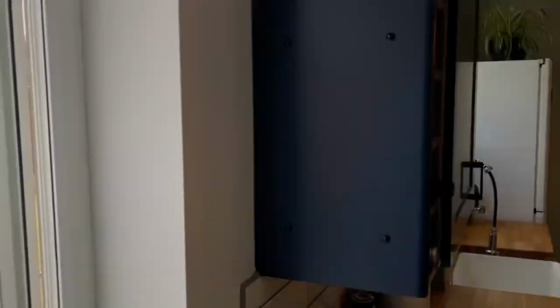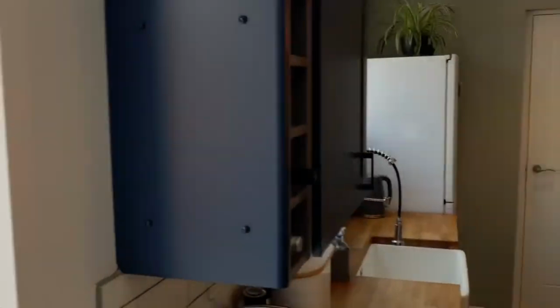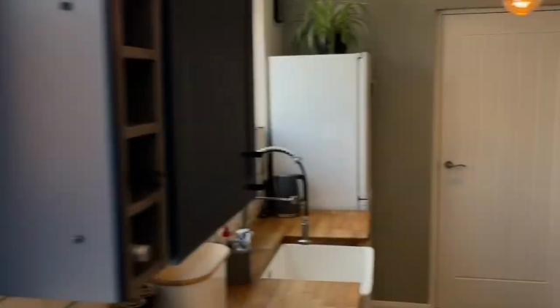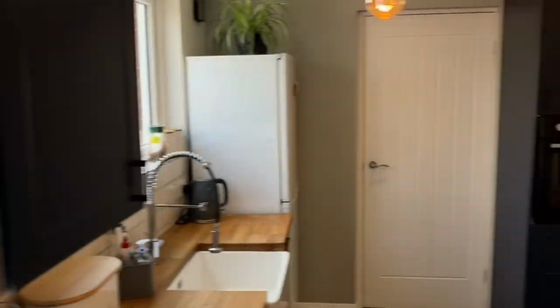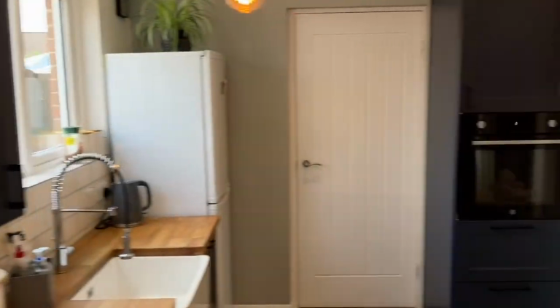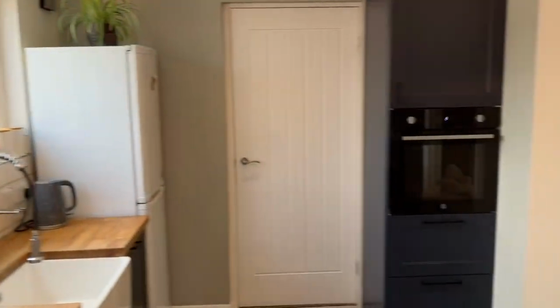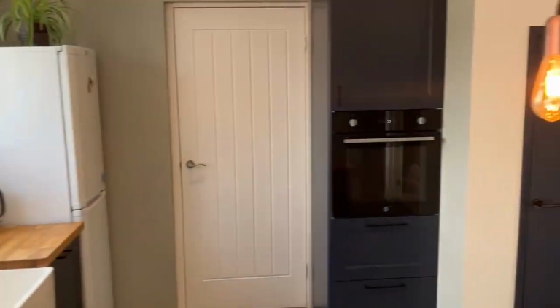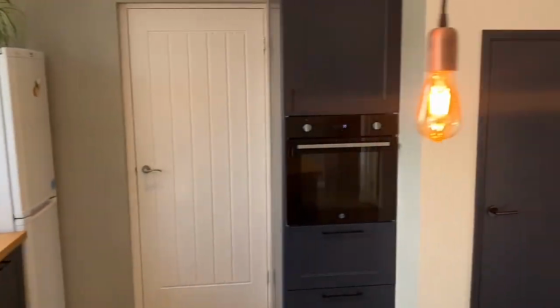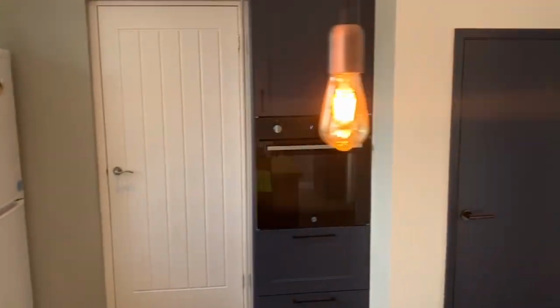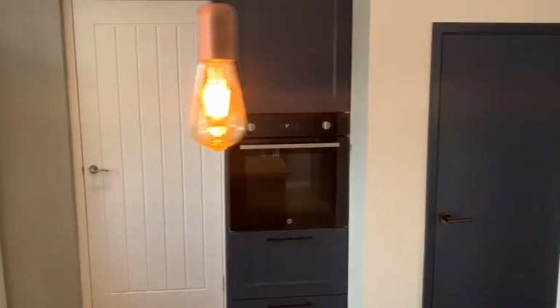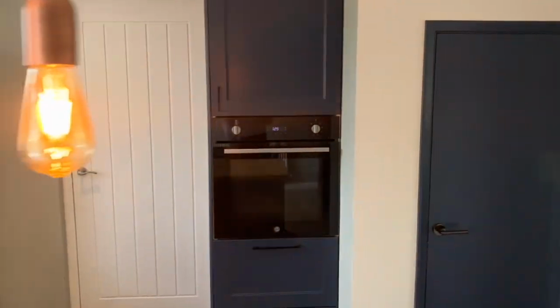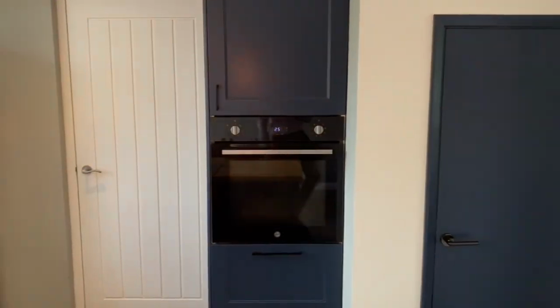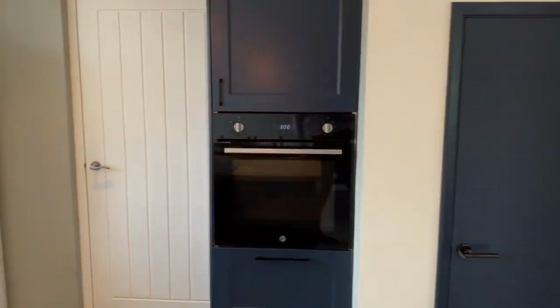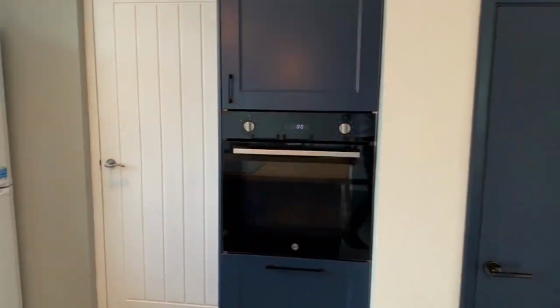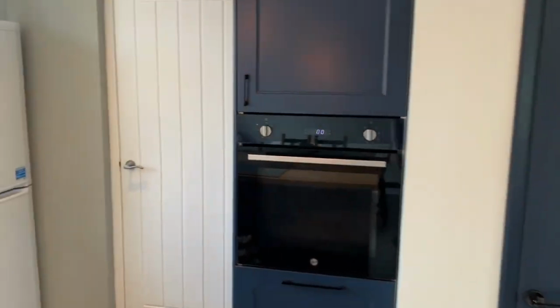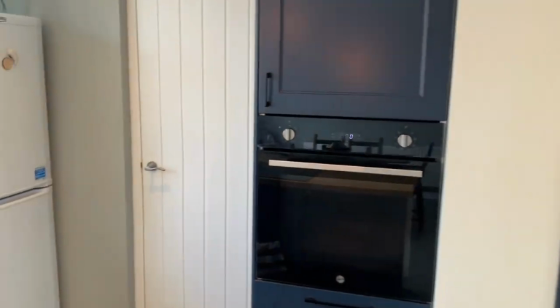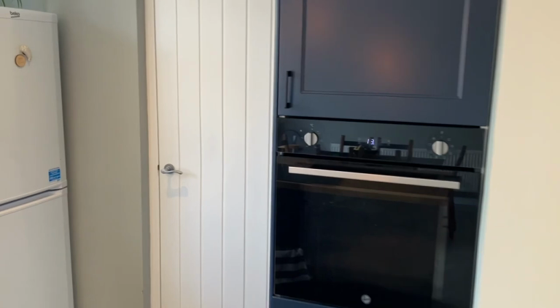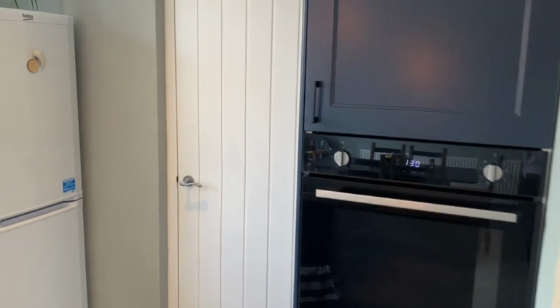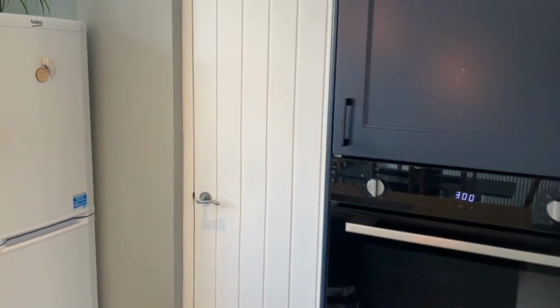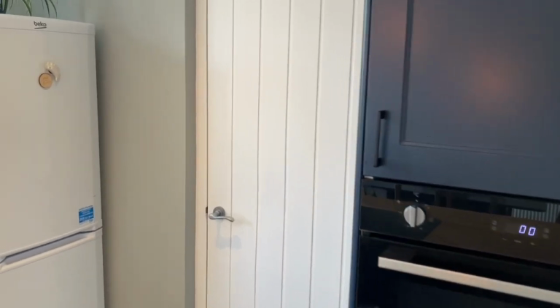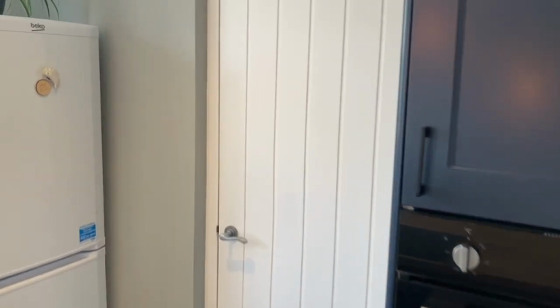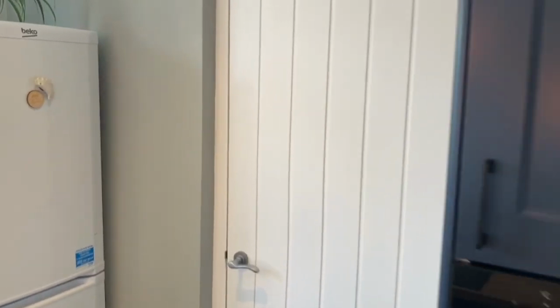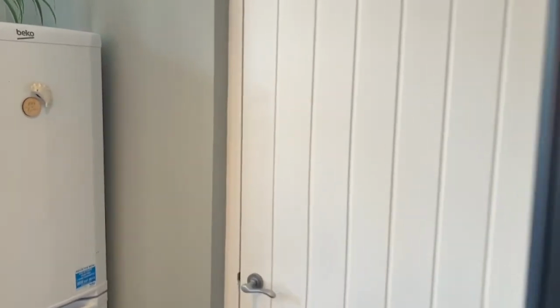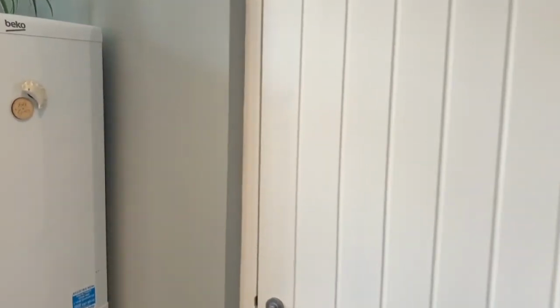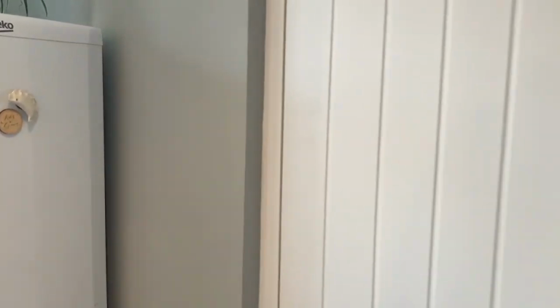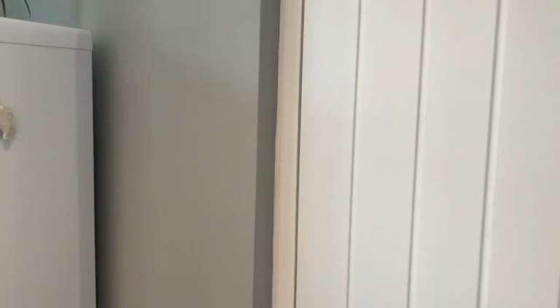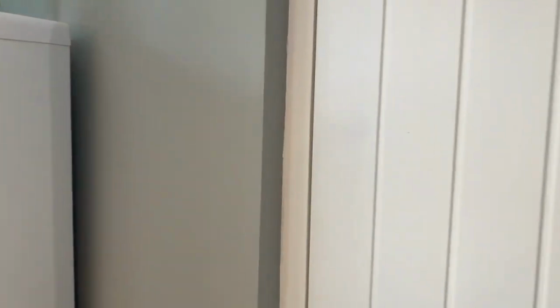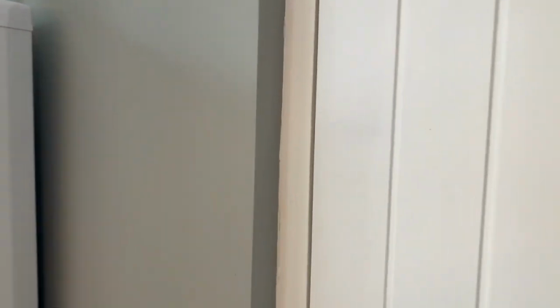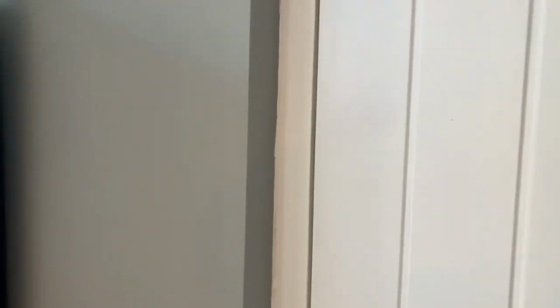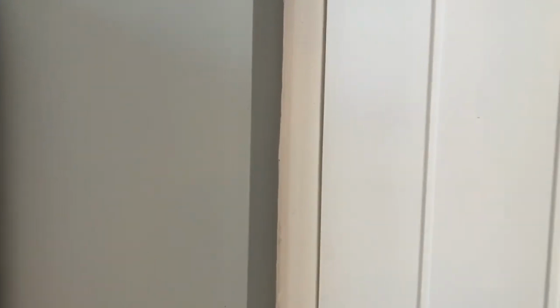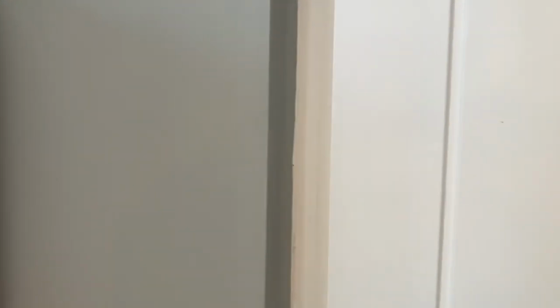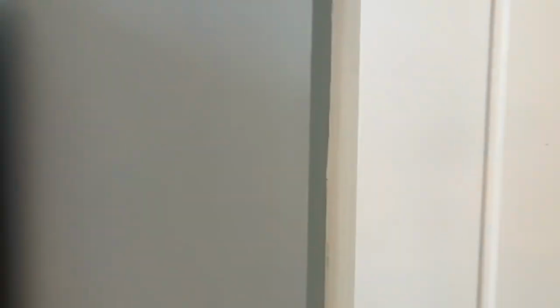We'll go and have a look at the garden in full in a moment. As you can see, there's also an eye-level oven to the side as well.